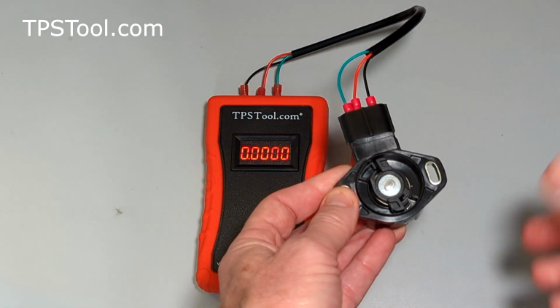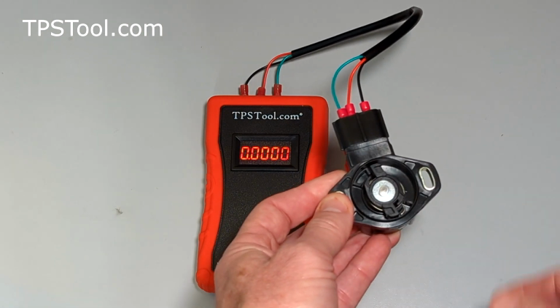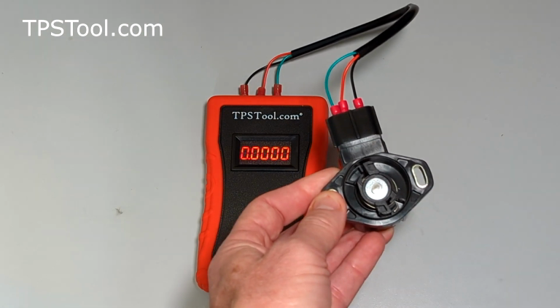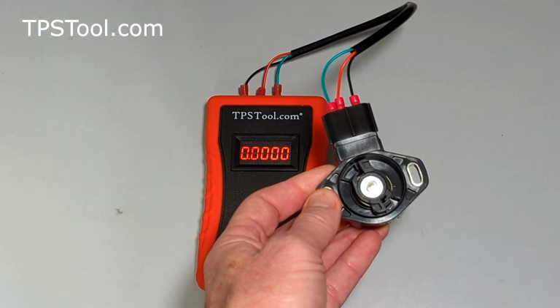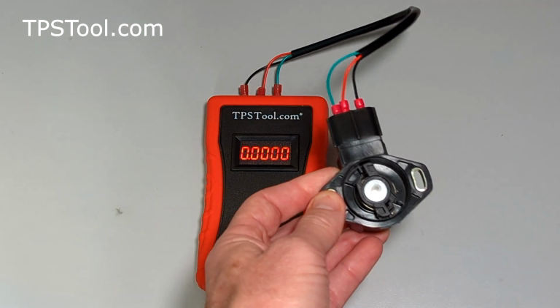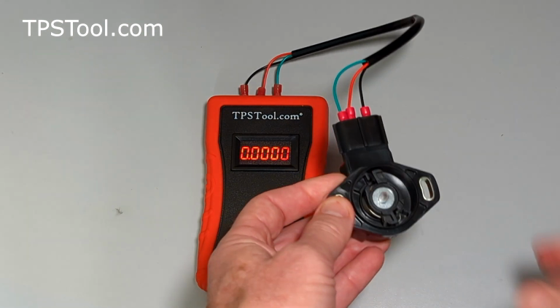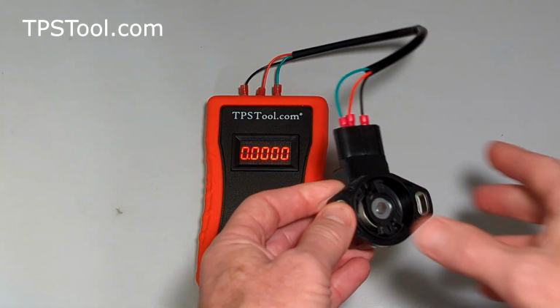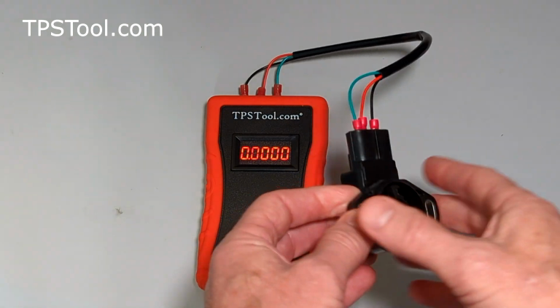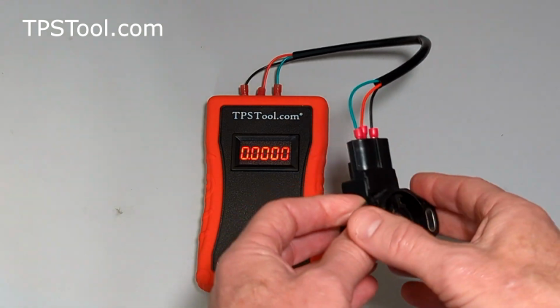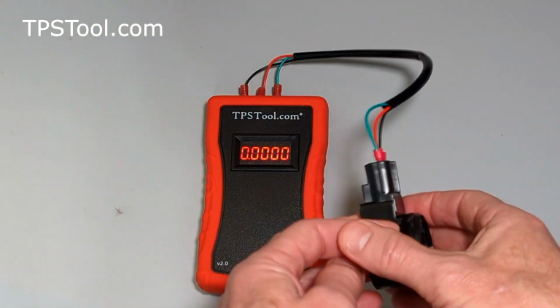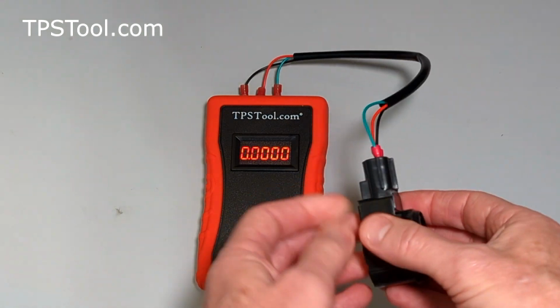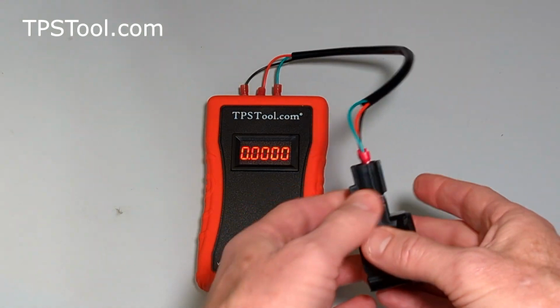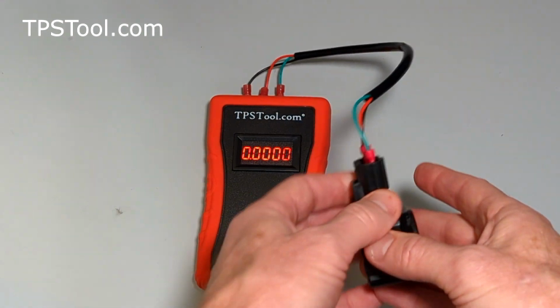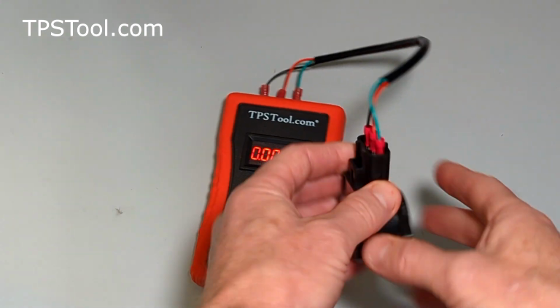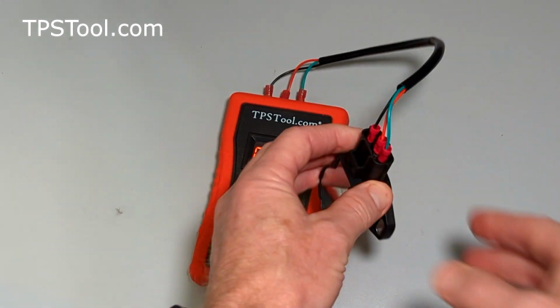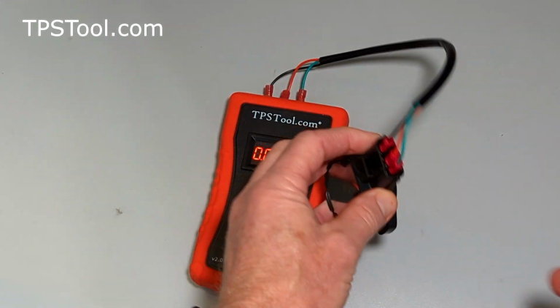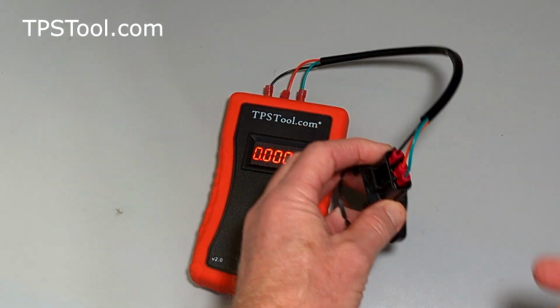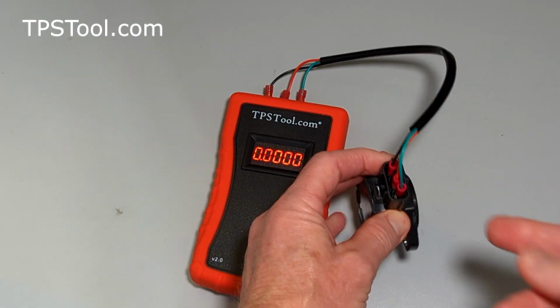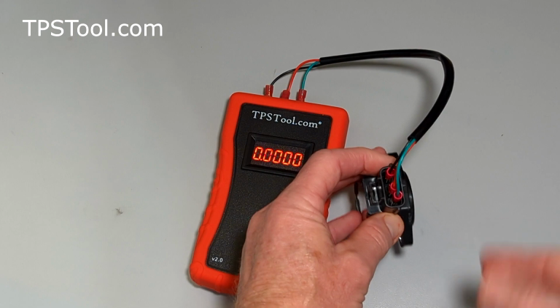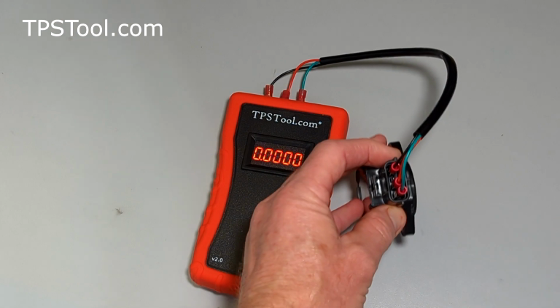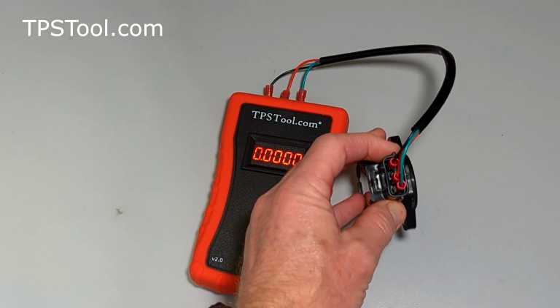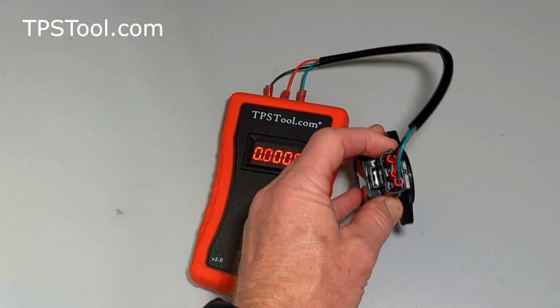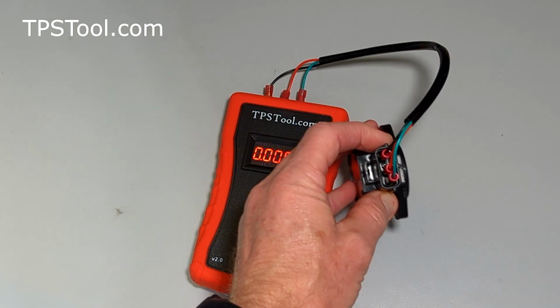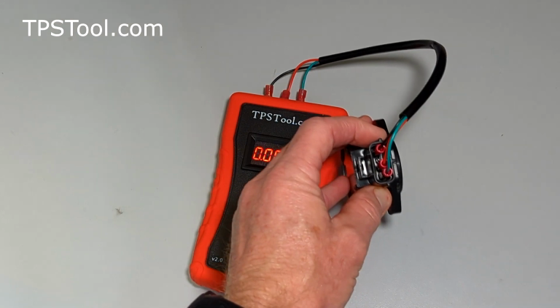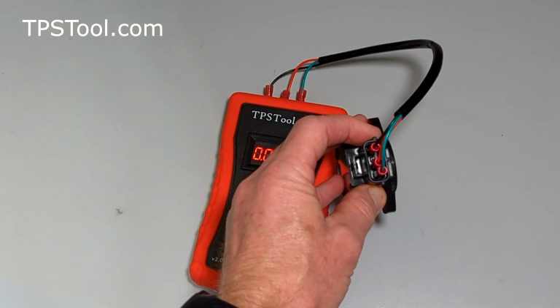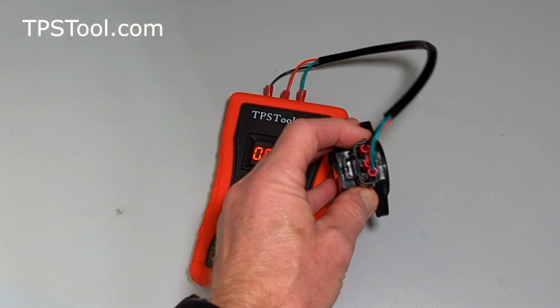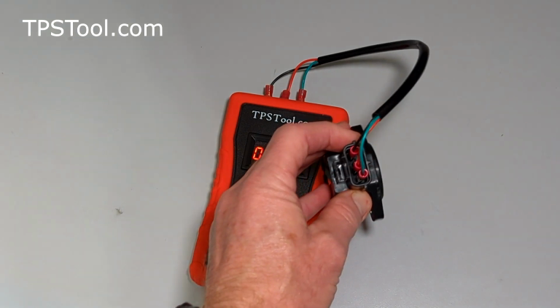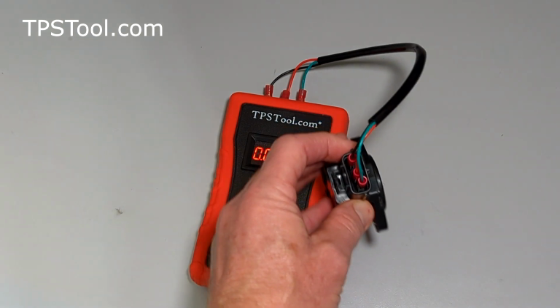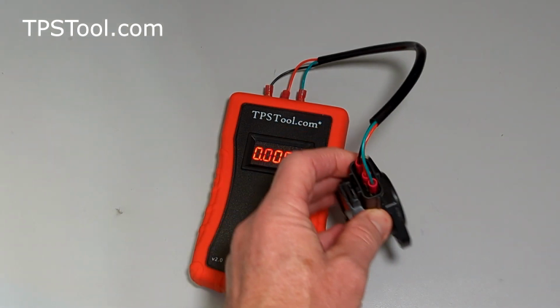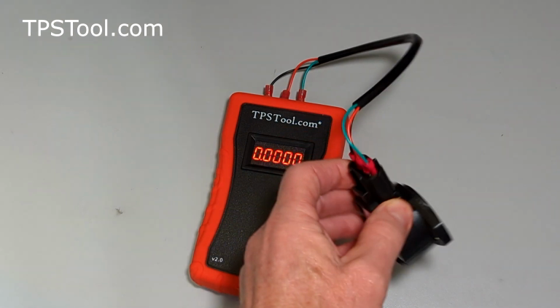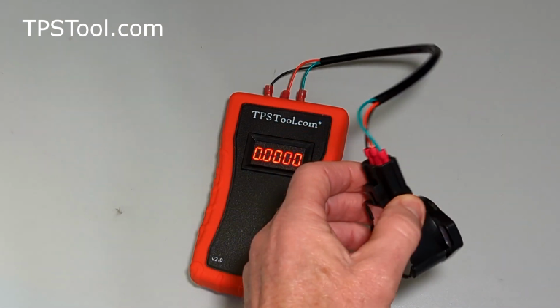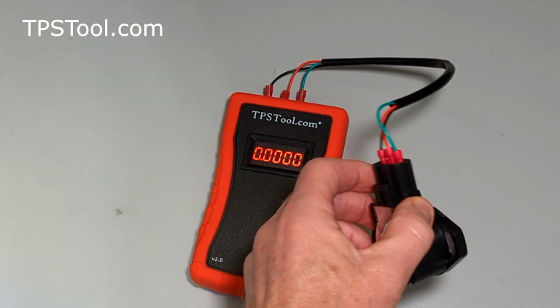And there you go. So if you've got this TPS, this is how you can connect it, and I hope this helps someone.